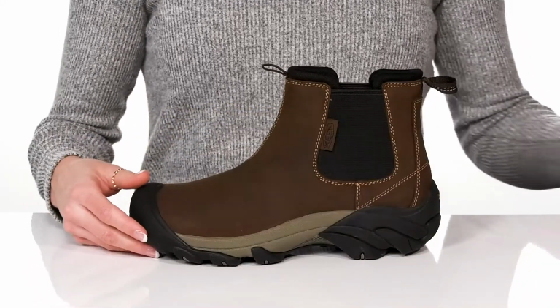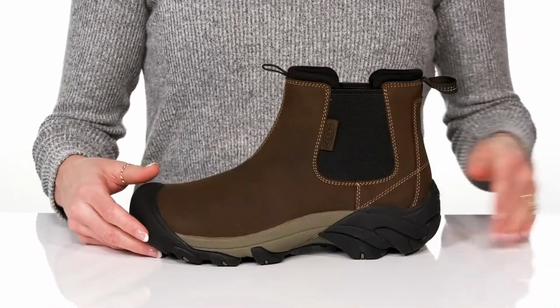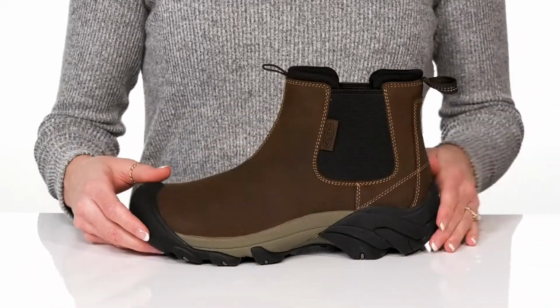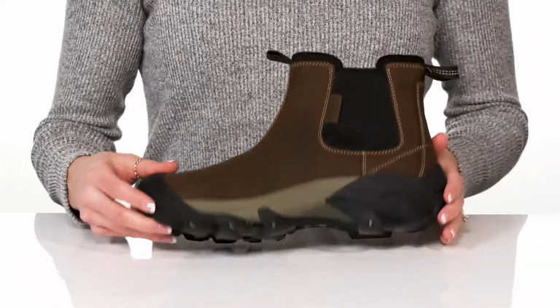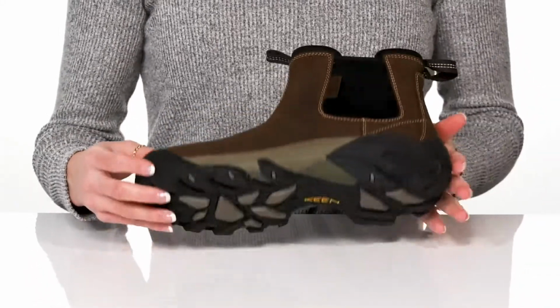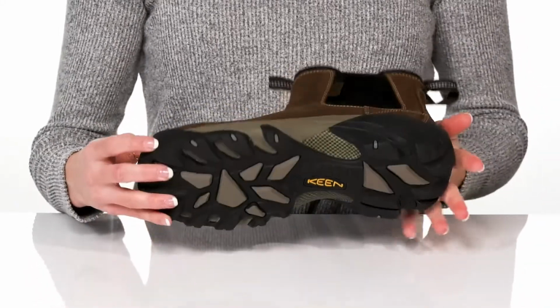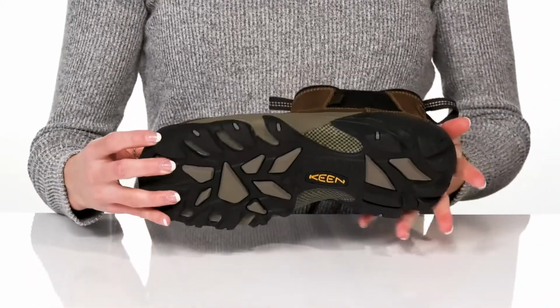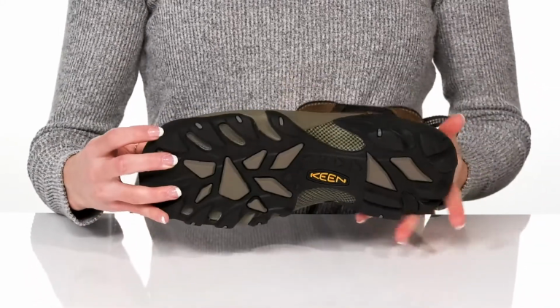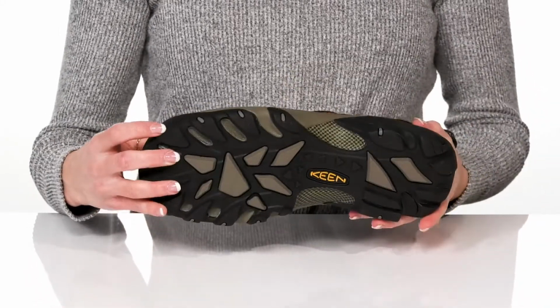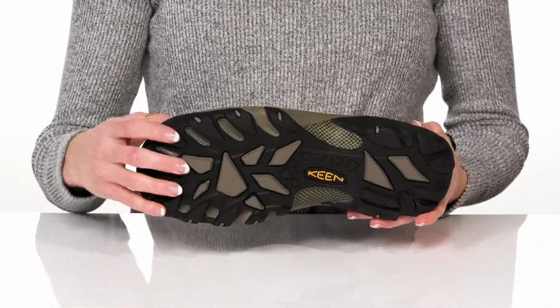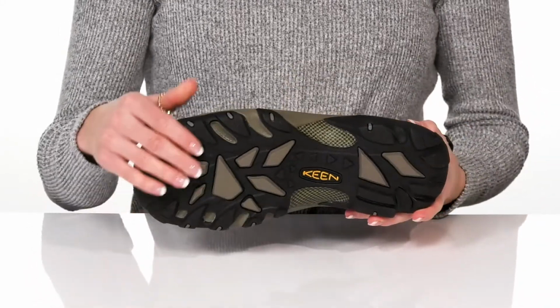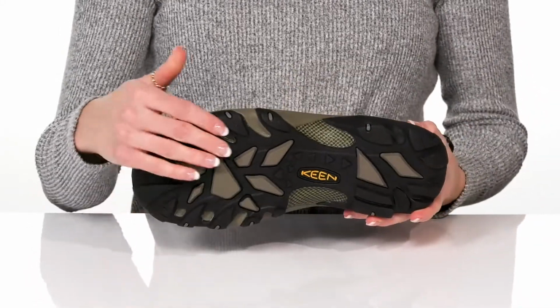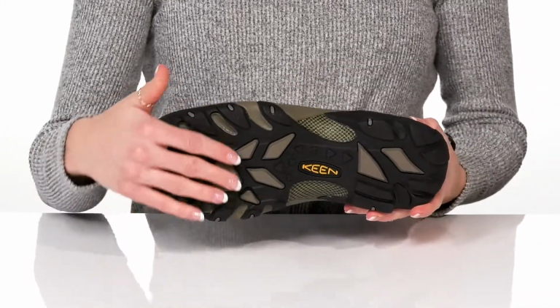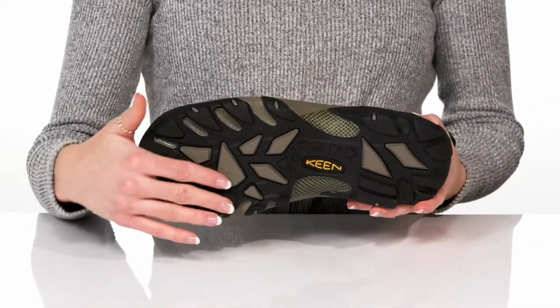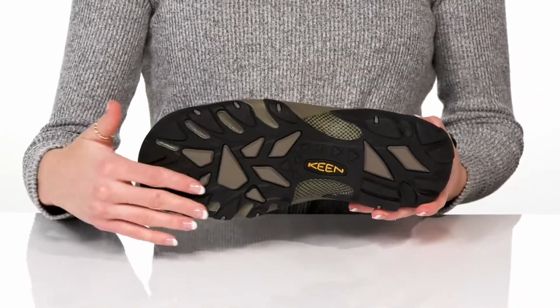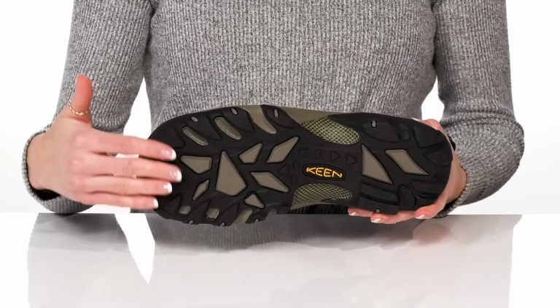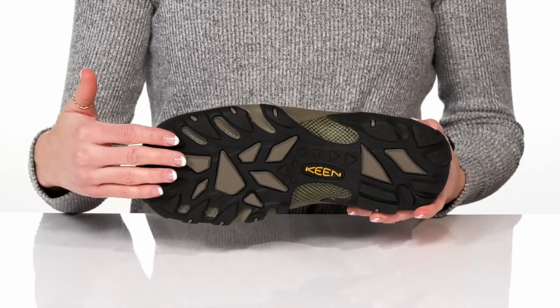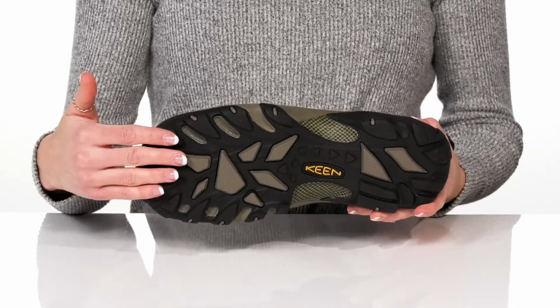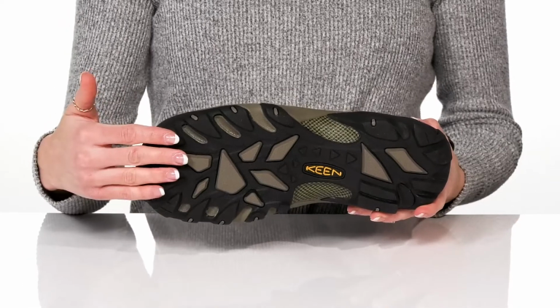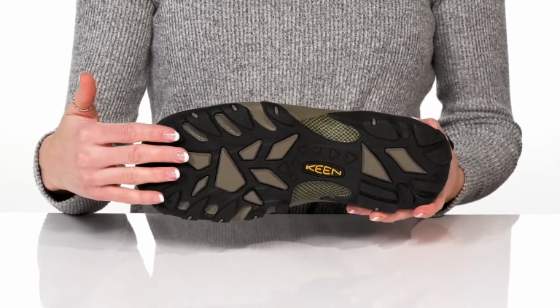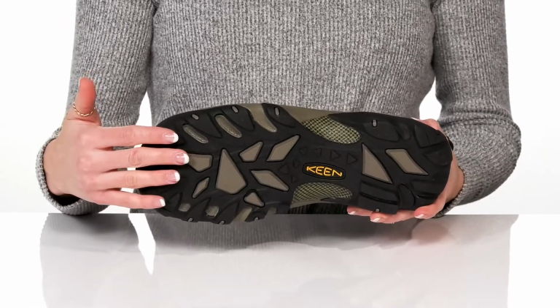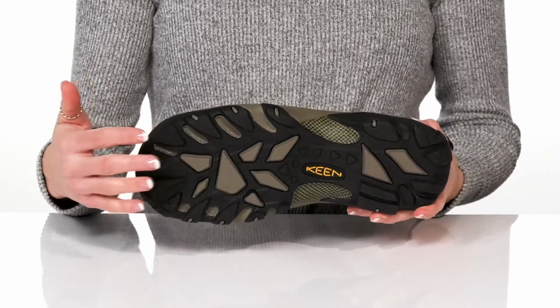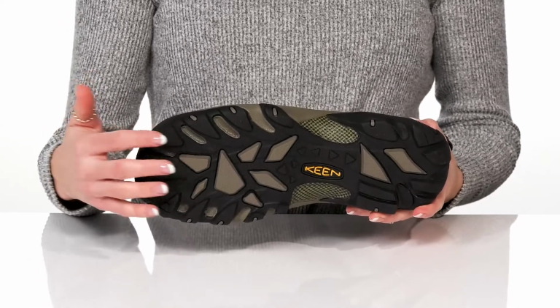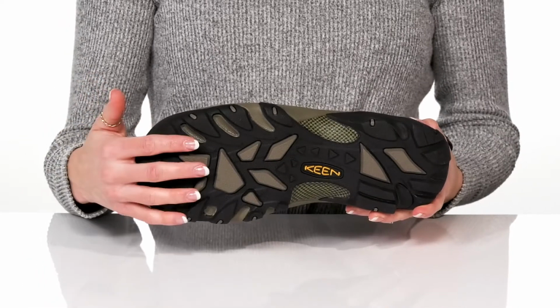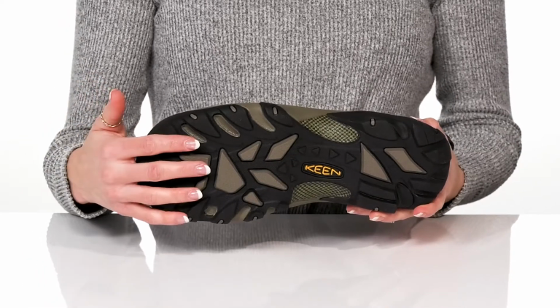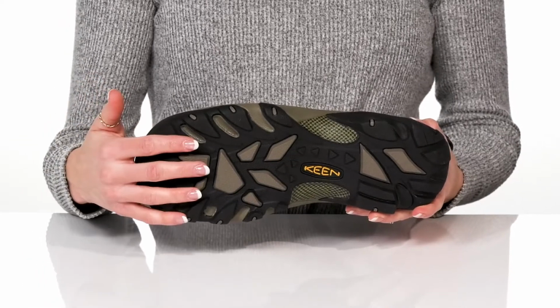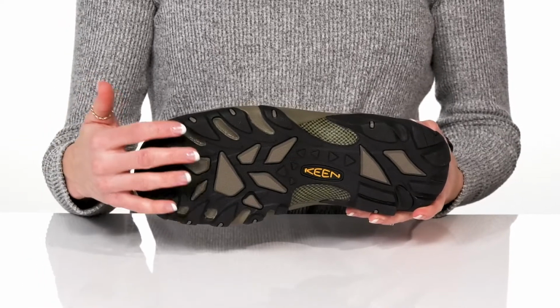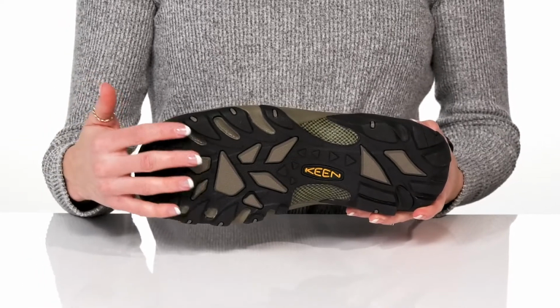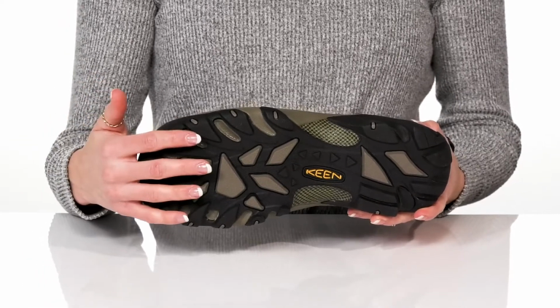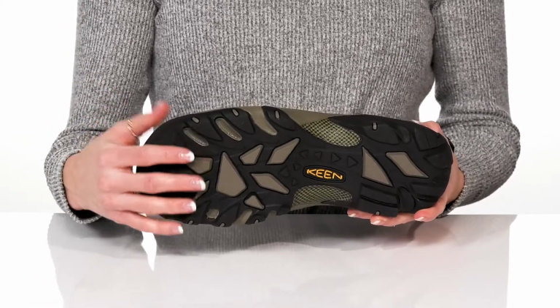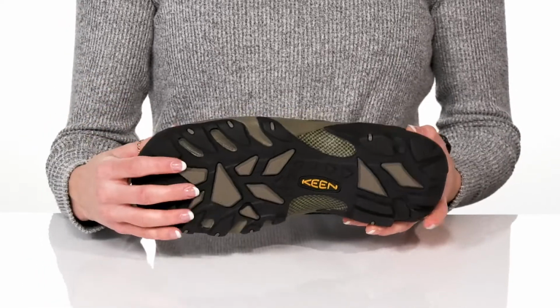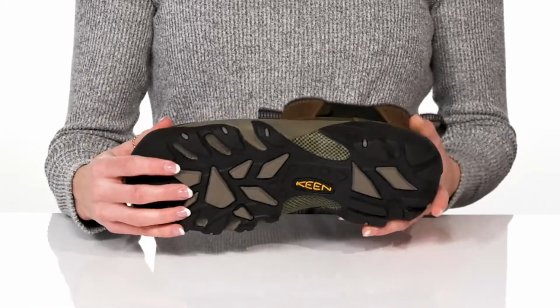You will also get a multi-directional lugged outsole that is great for any terrain.